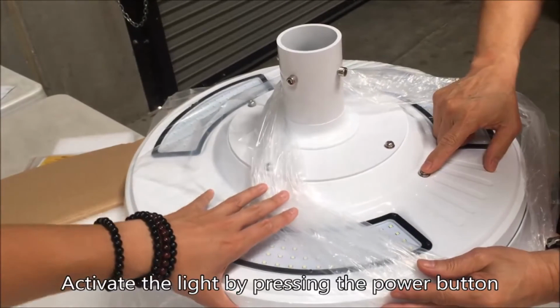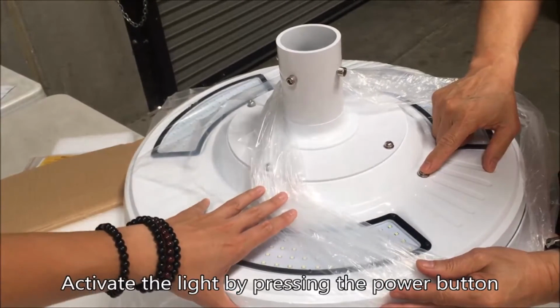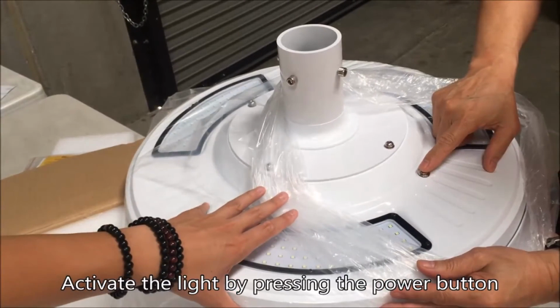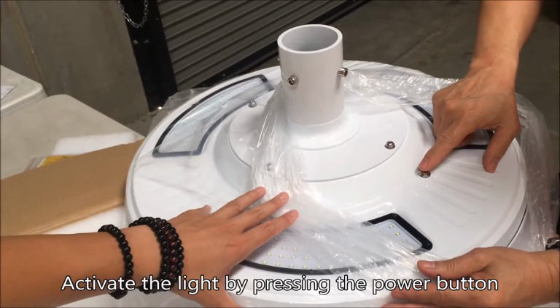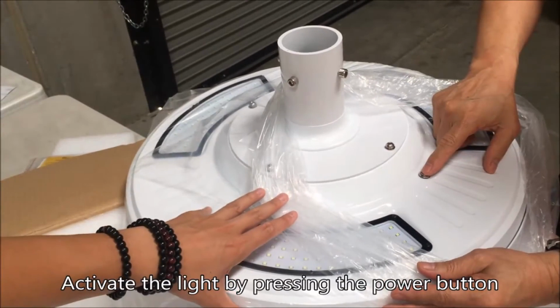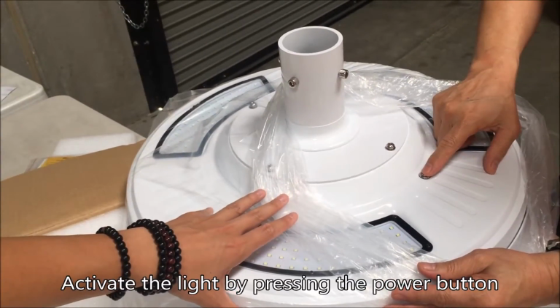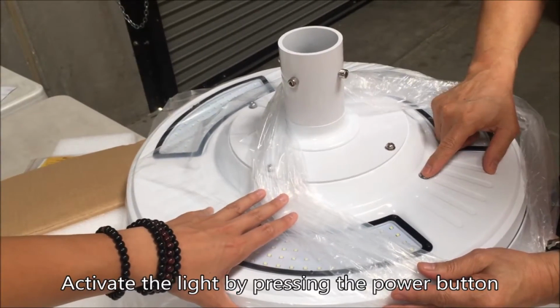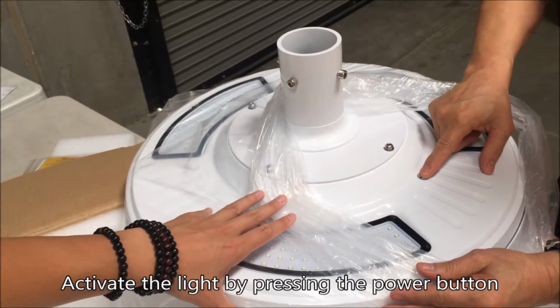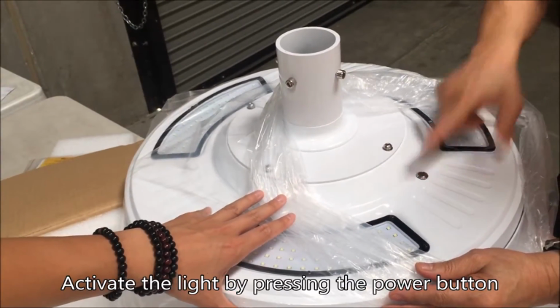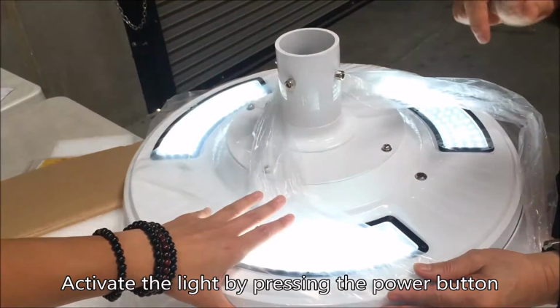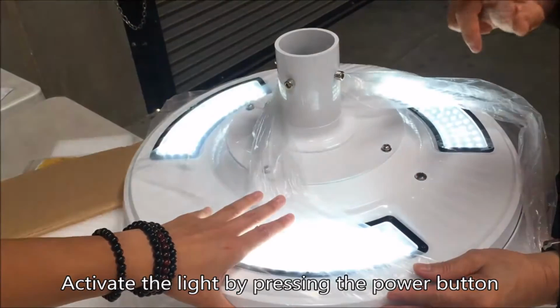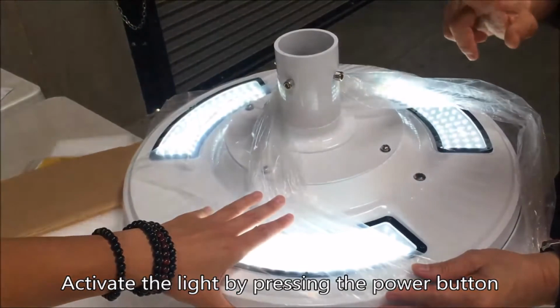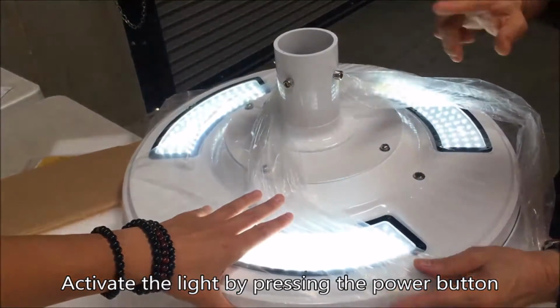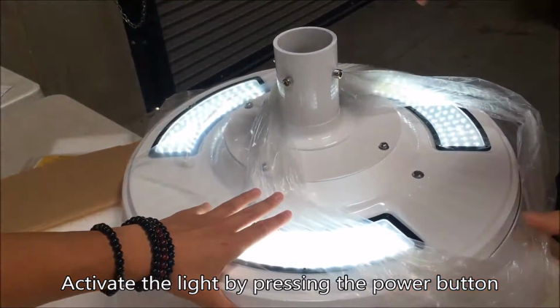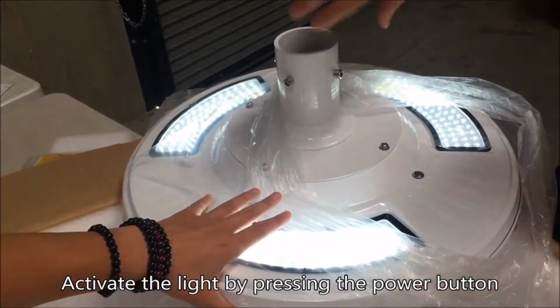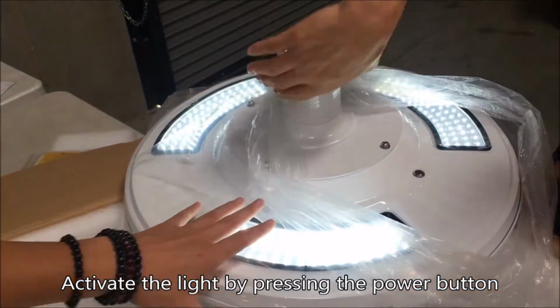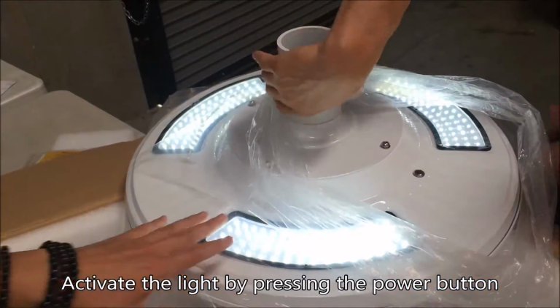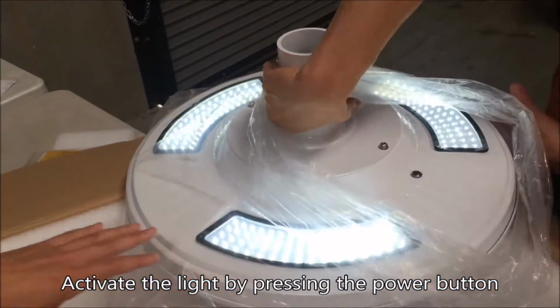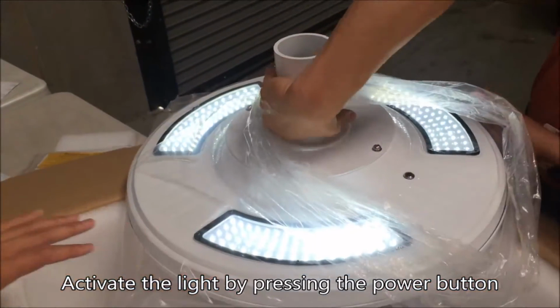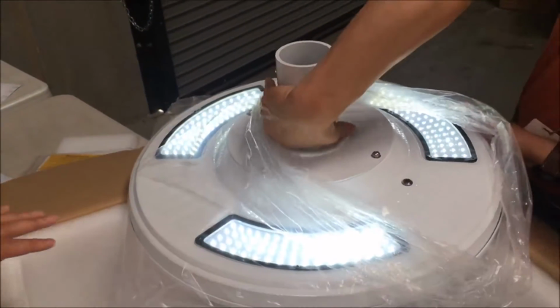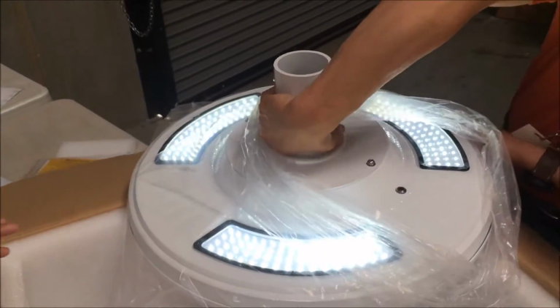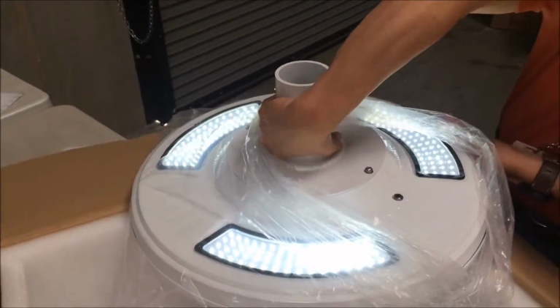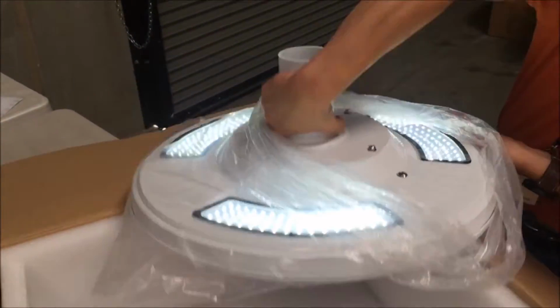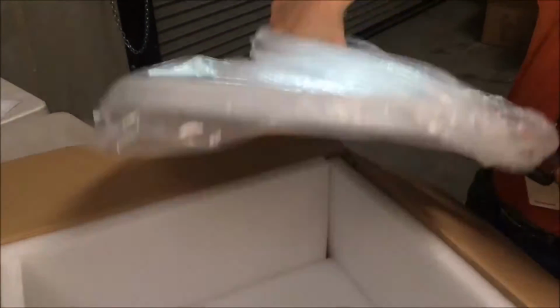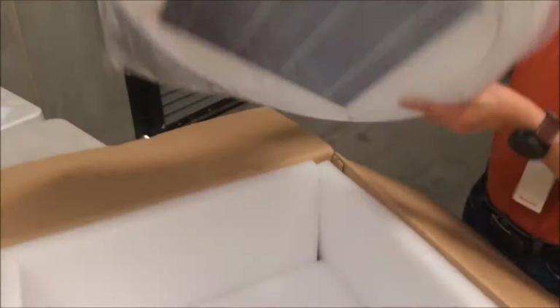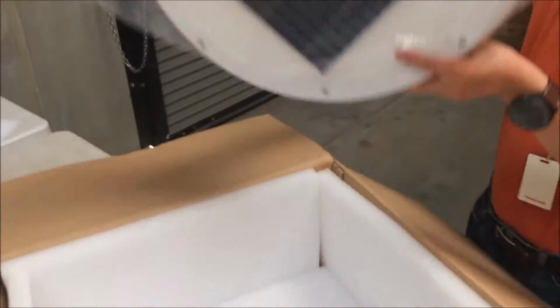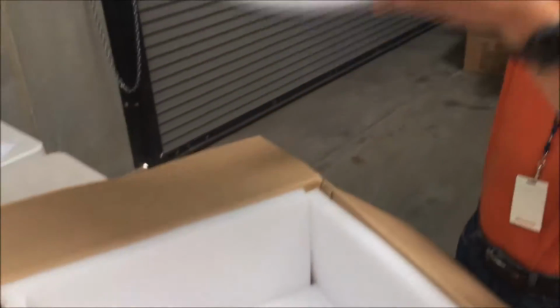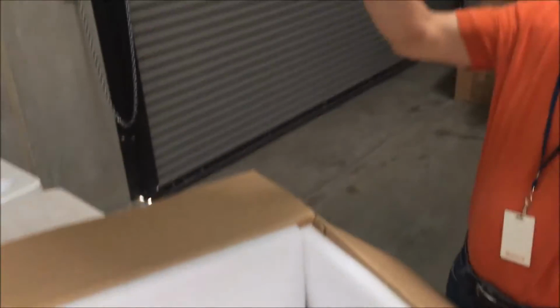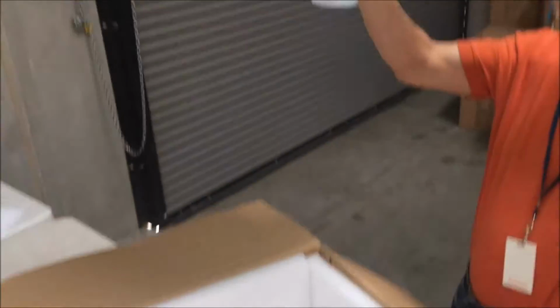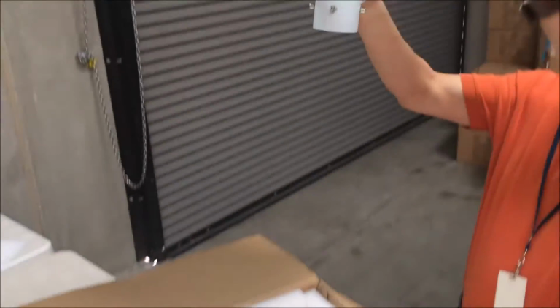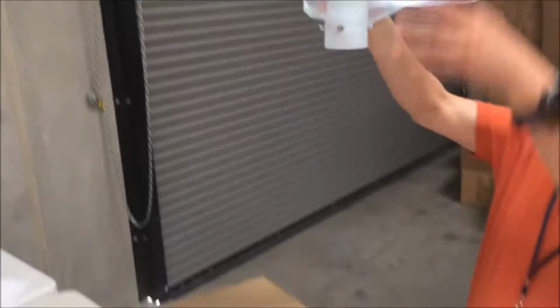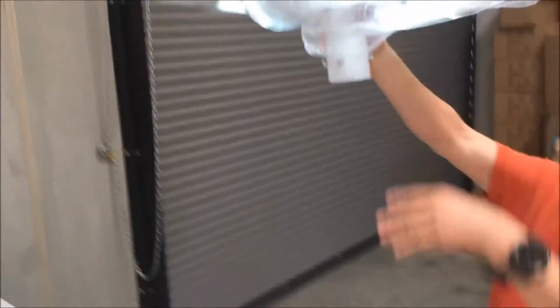Press momentary. Lights turn on. Fix it up.